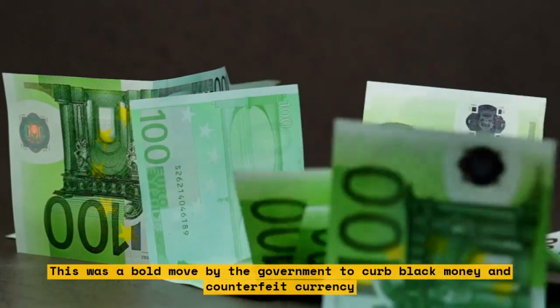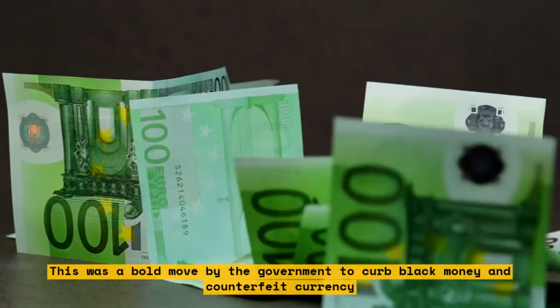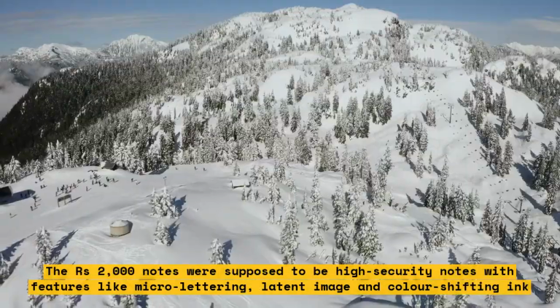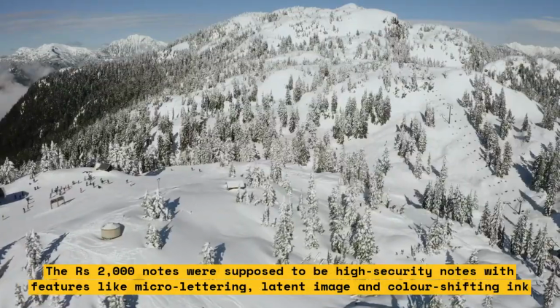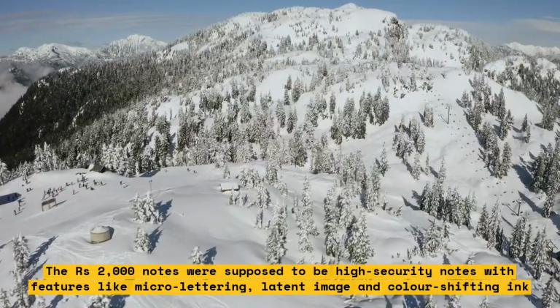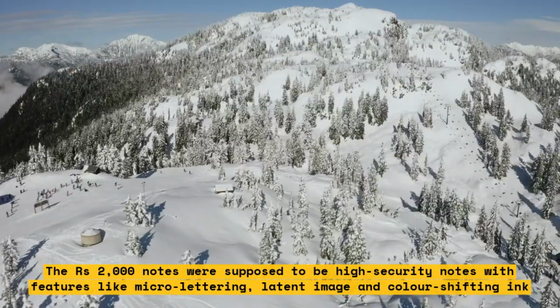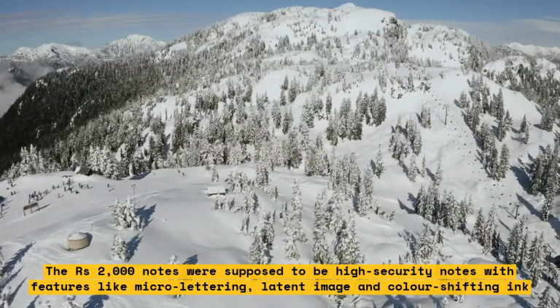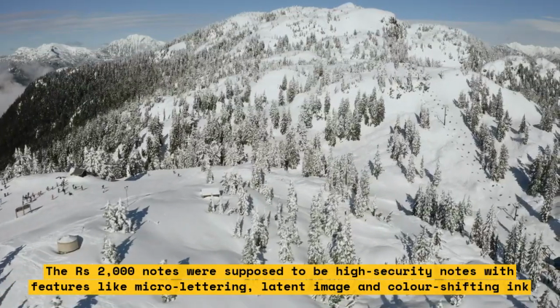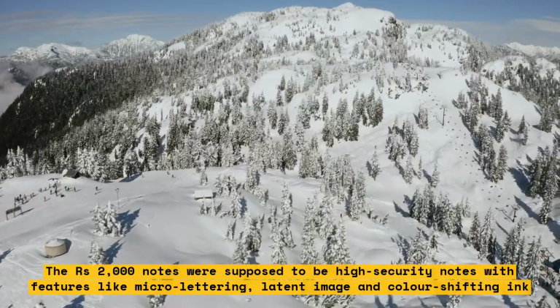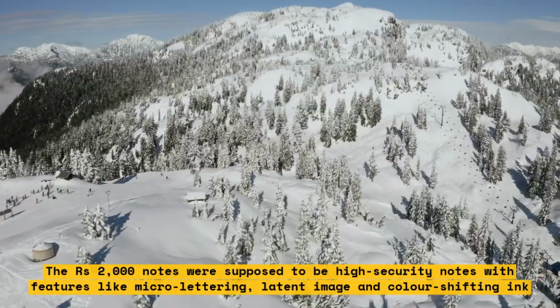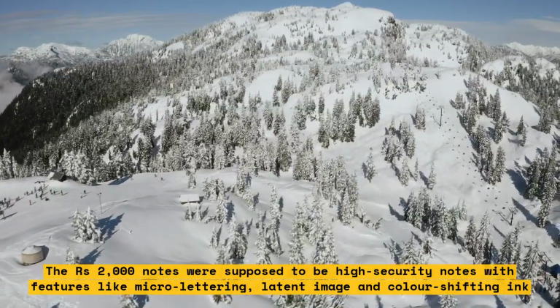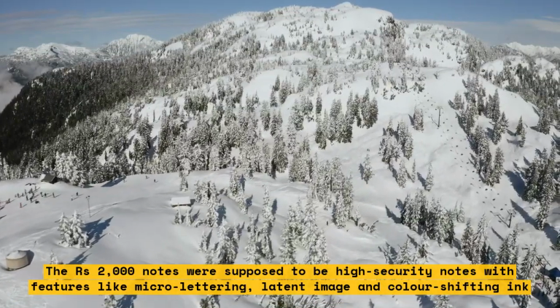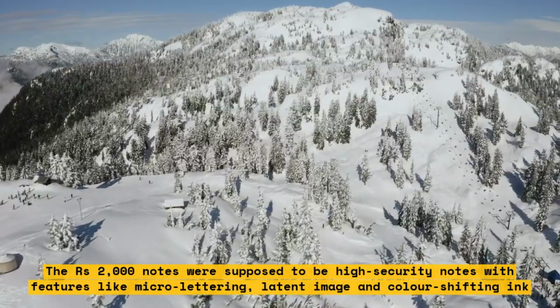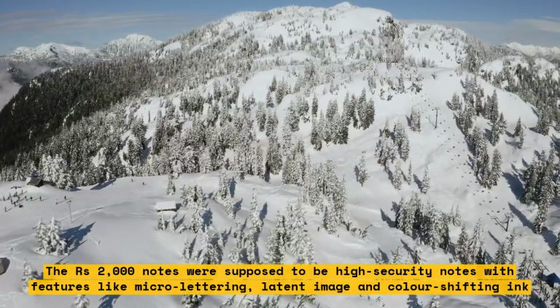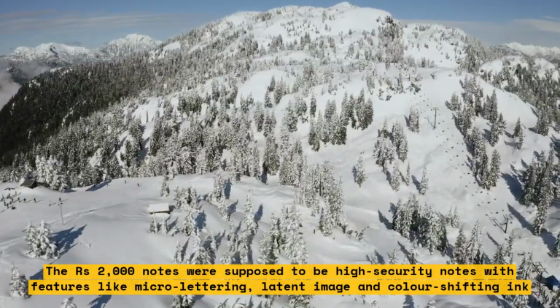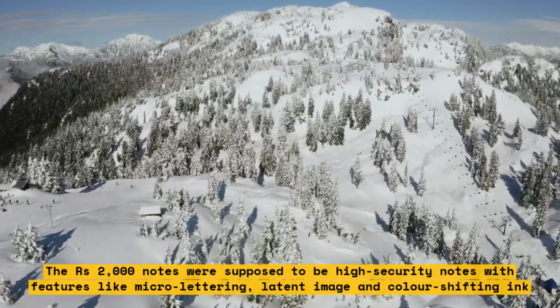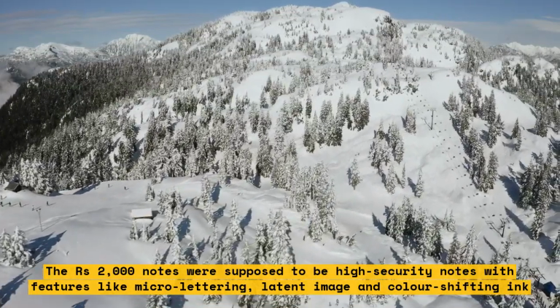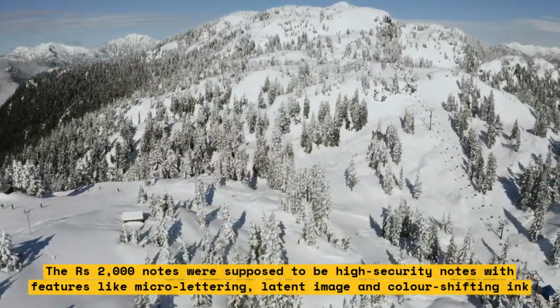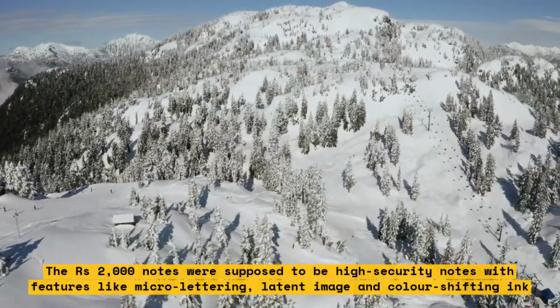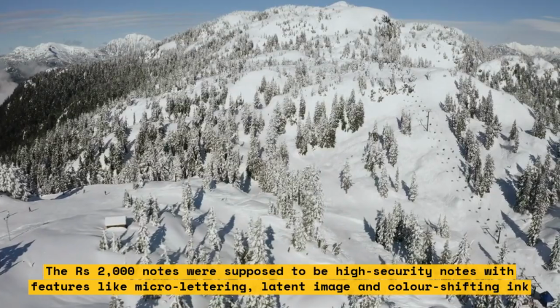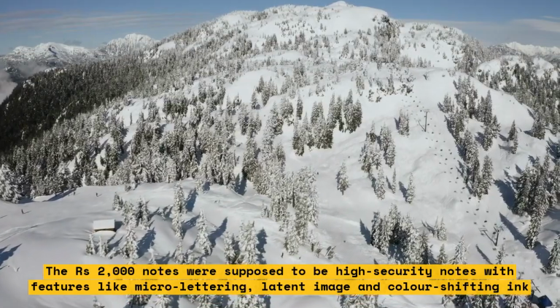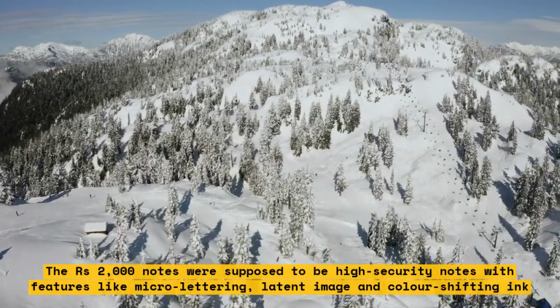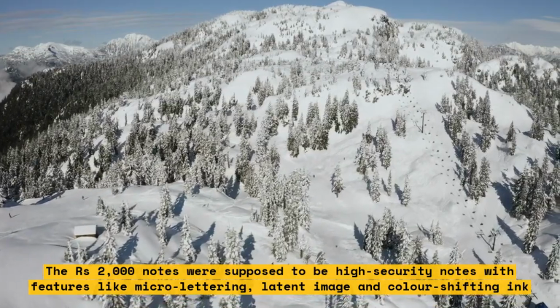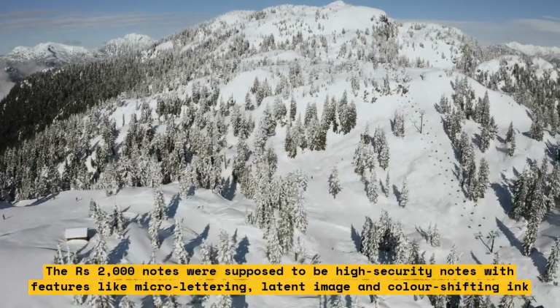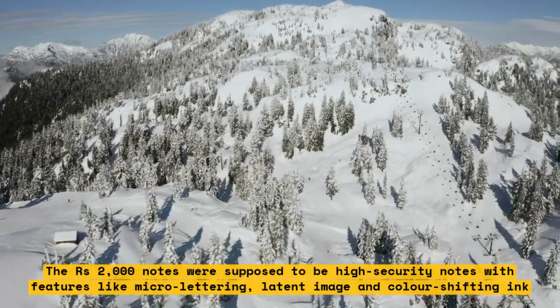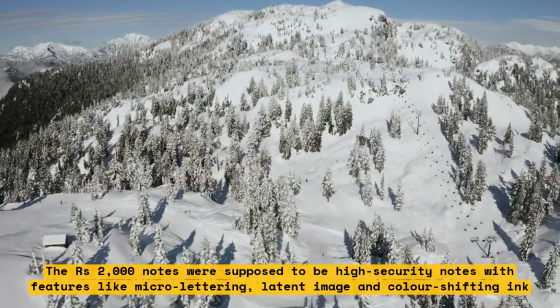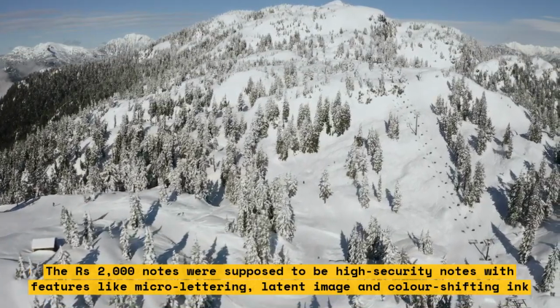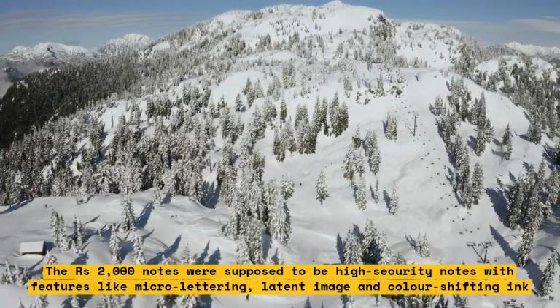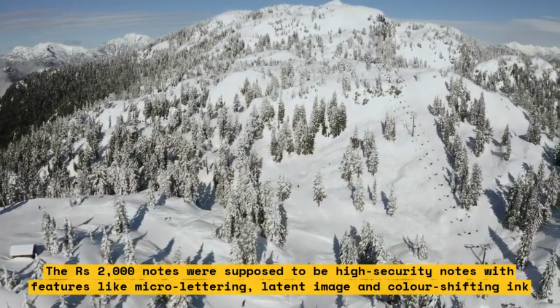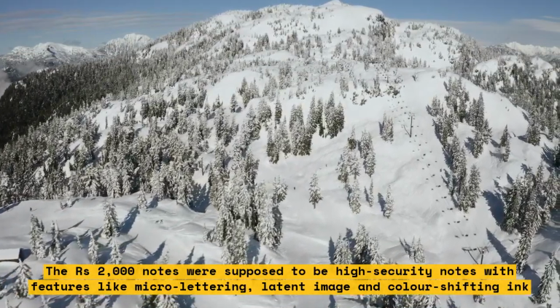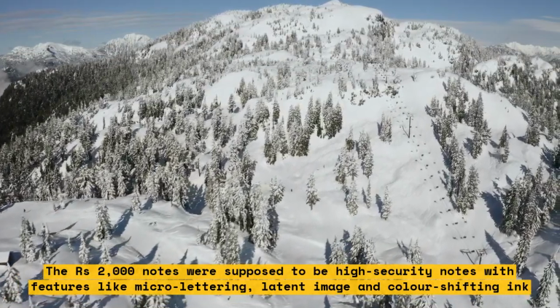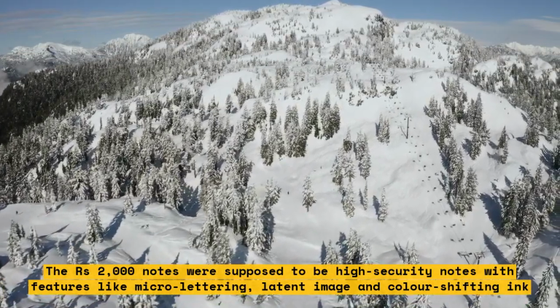The 2000 rupees notes were supposed to be high security notes with features like micro lettering, latent image, and color shifting ink.